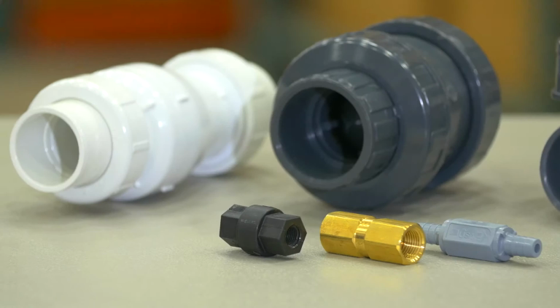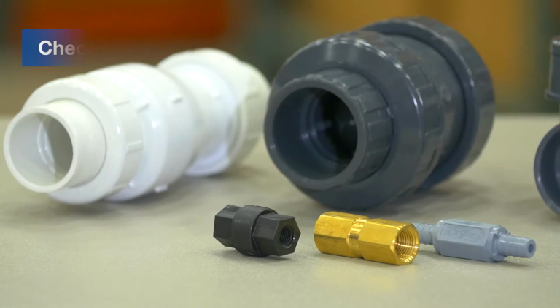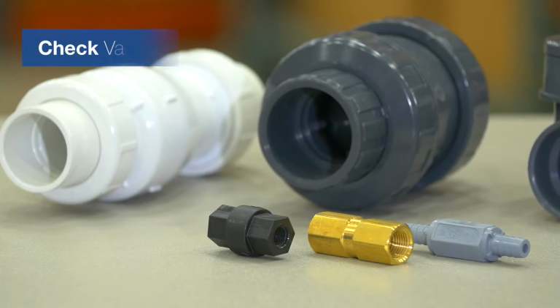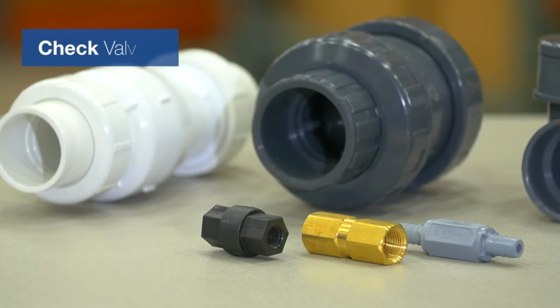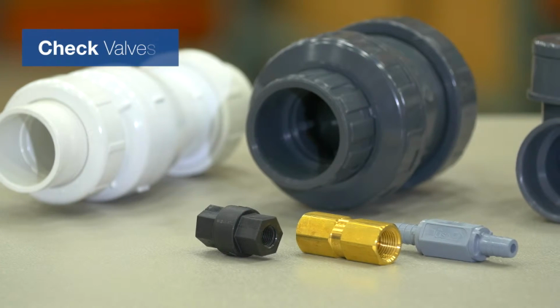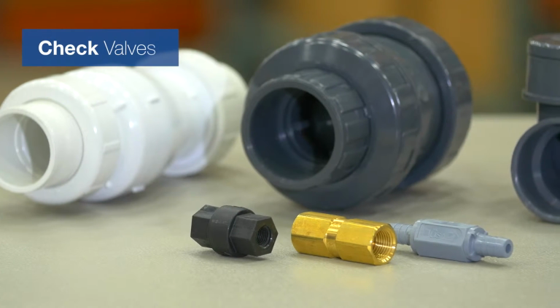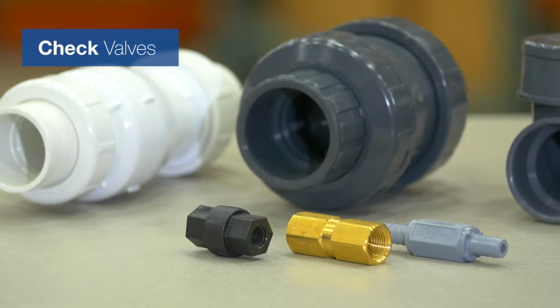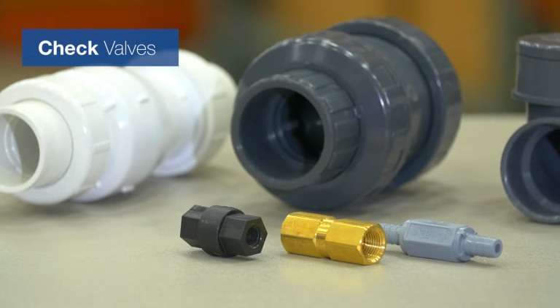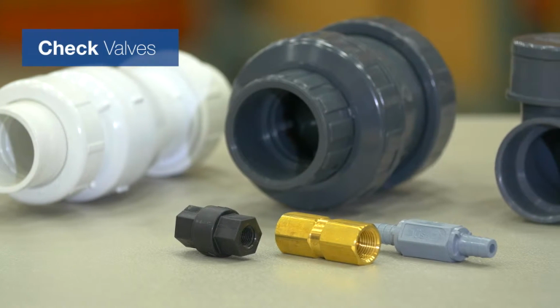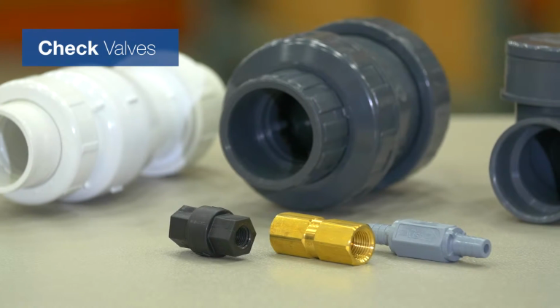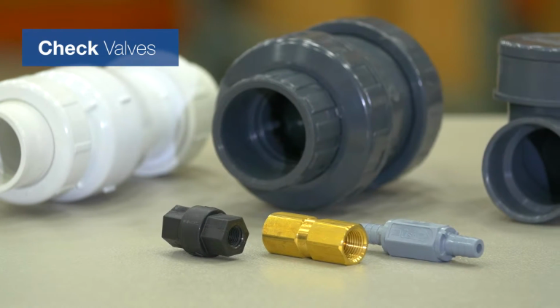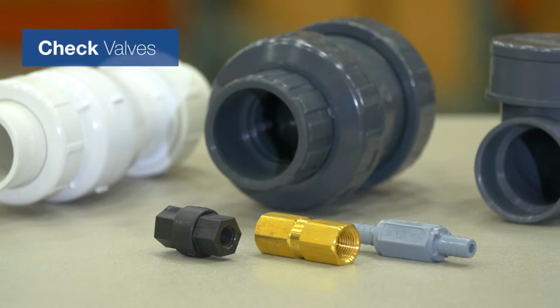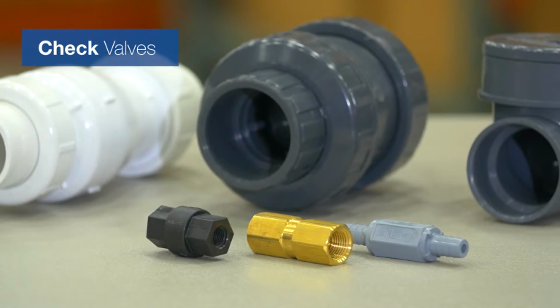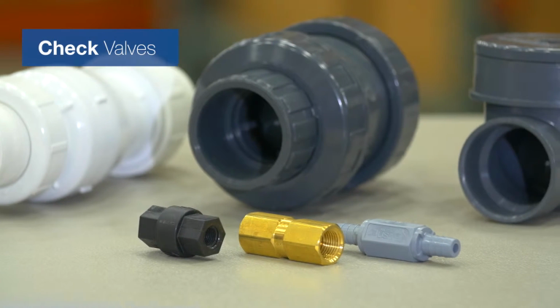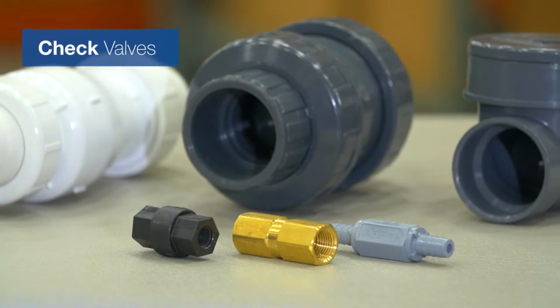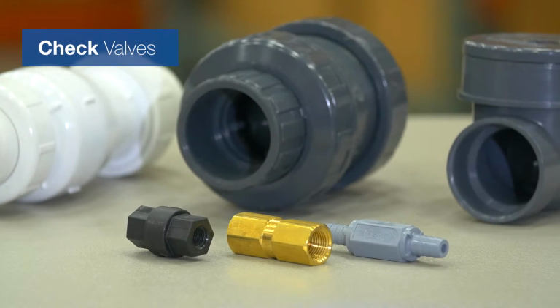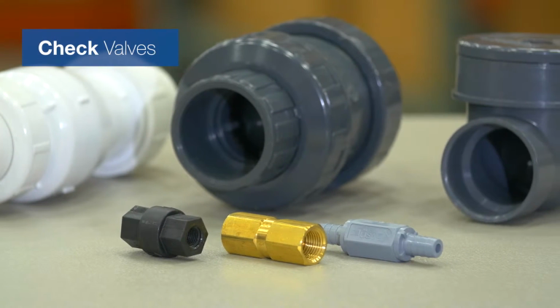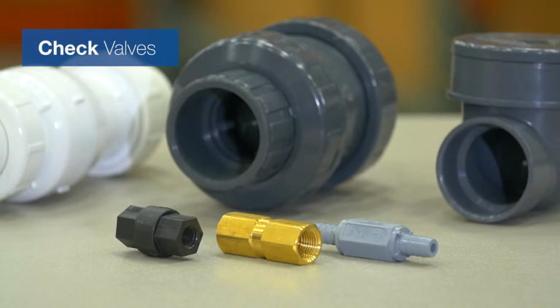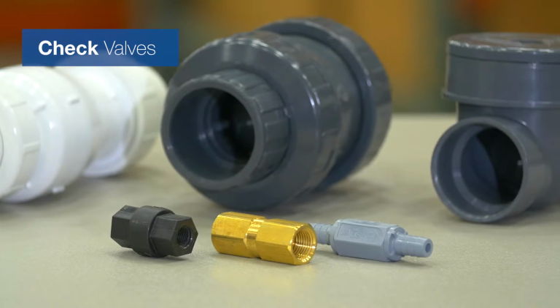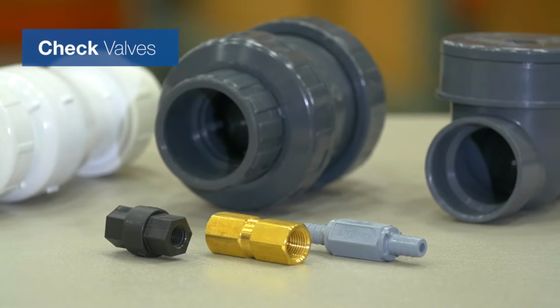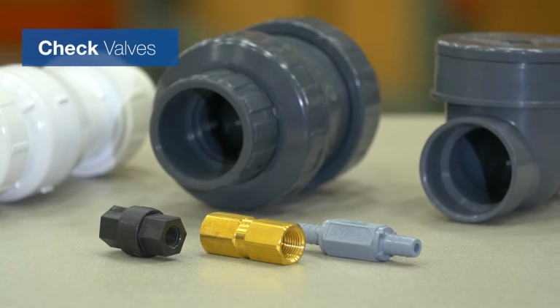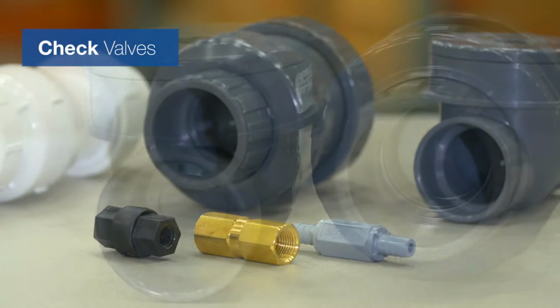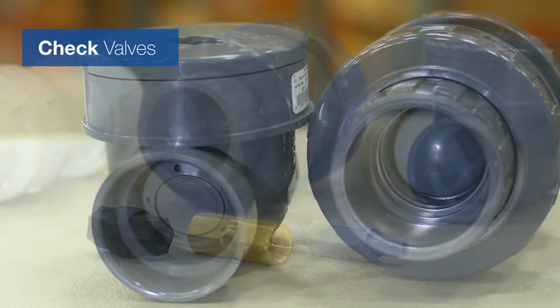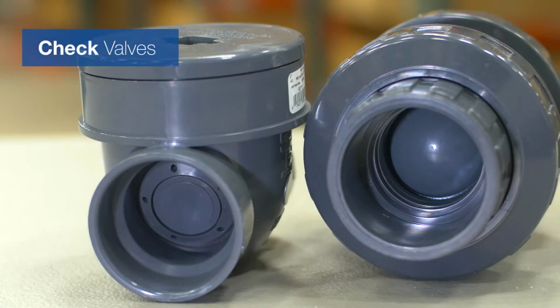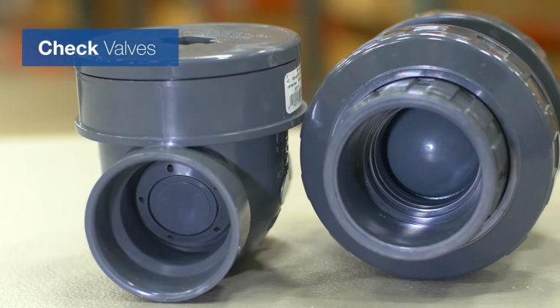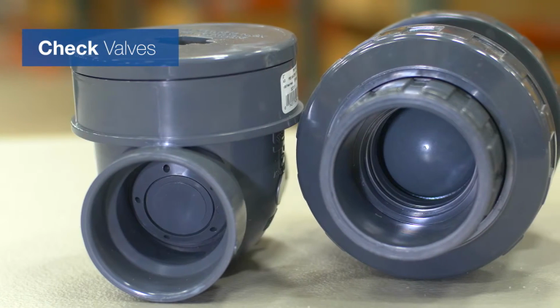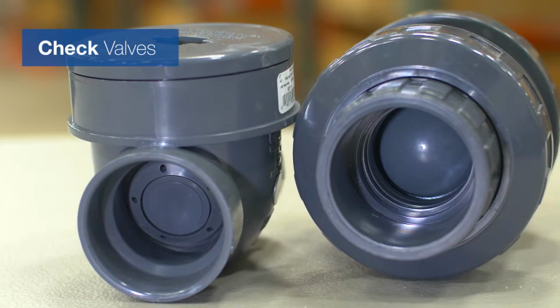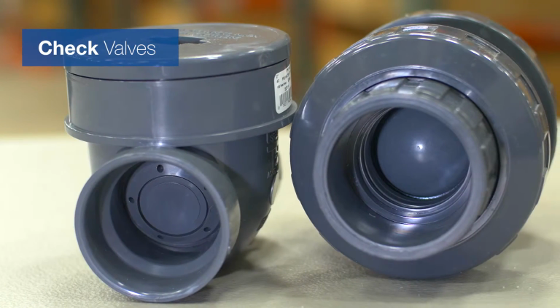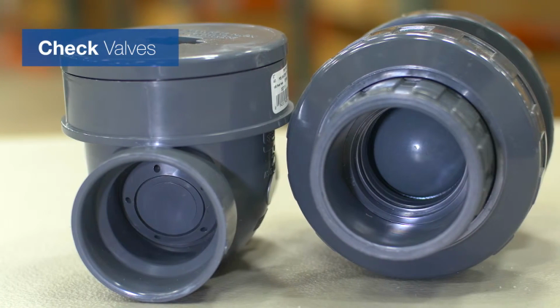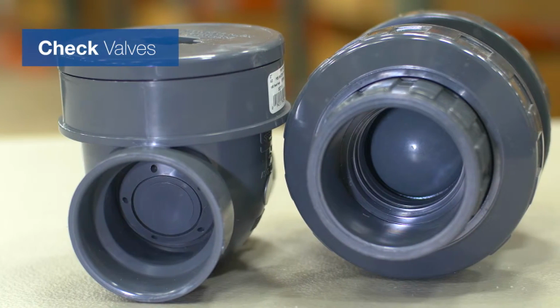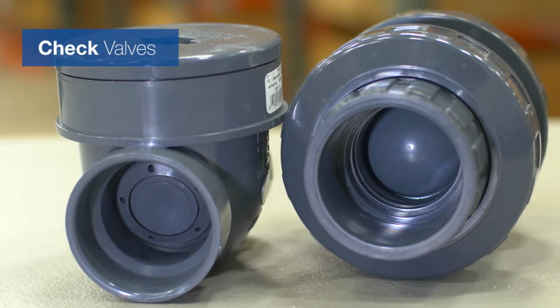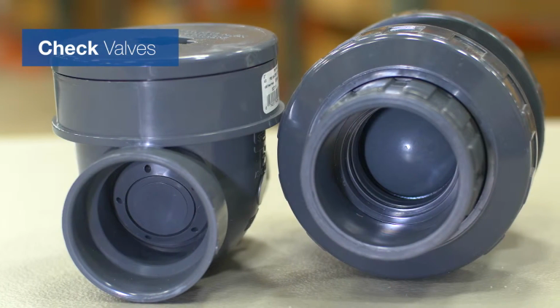Our check valves, available in many sizes and styles, stop the flow of media in one direction, while allowing flow in the opposite direction.